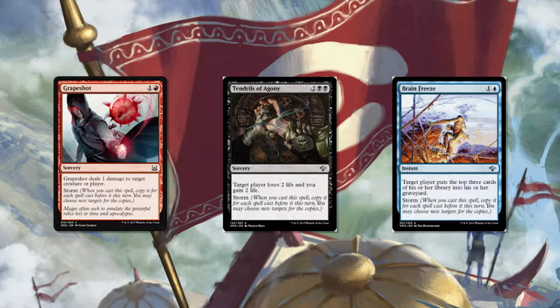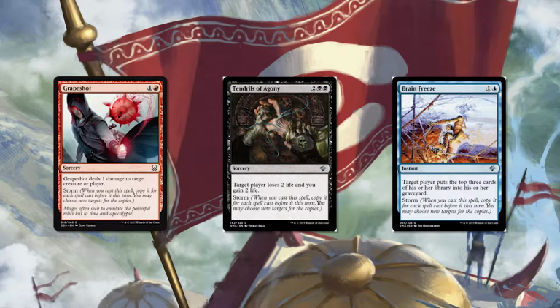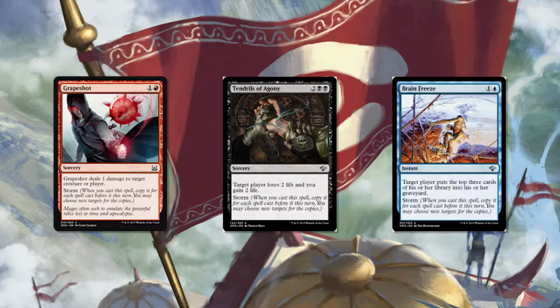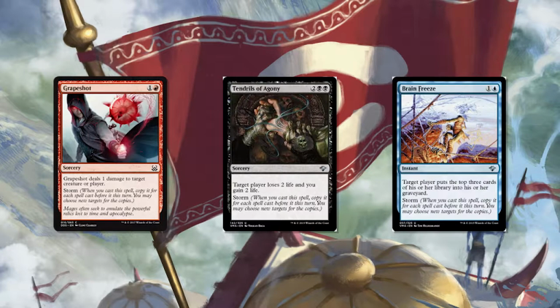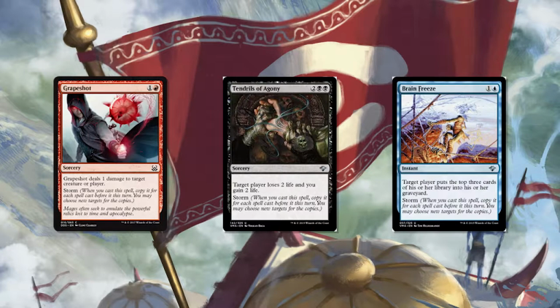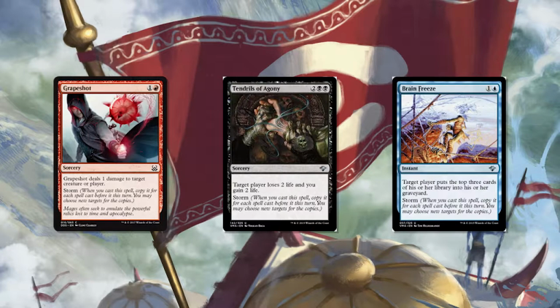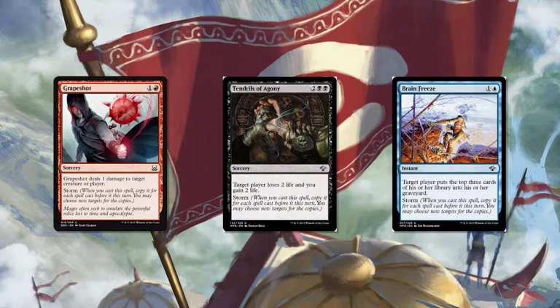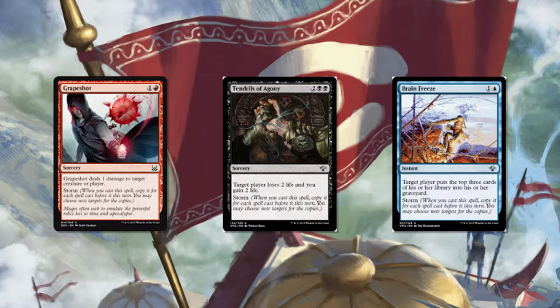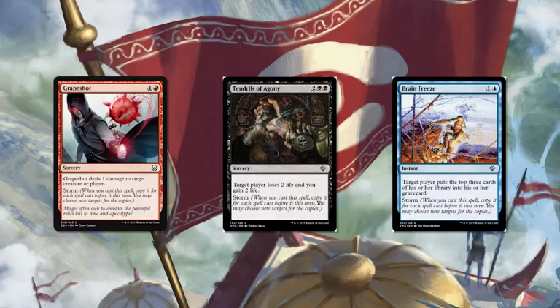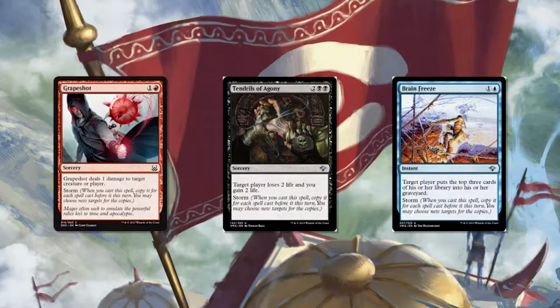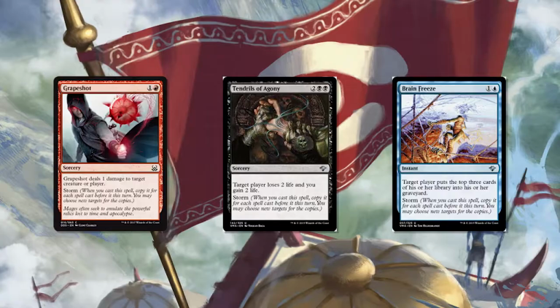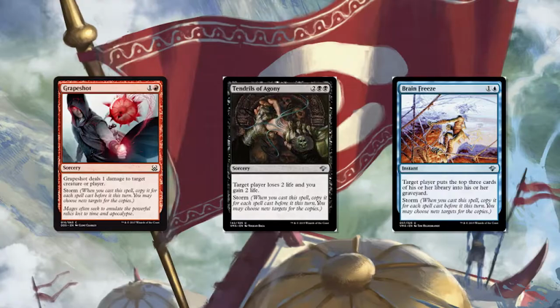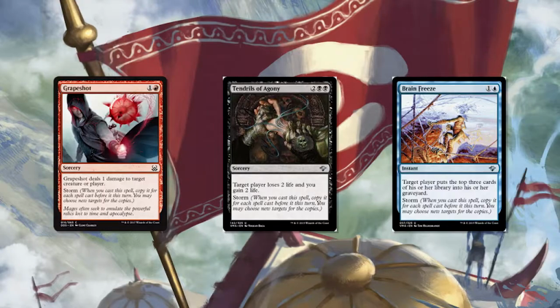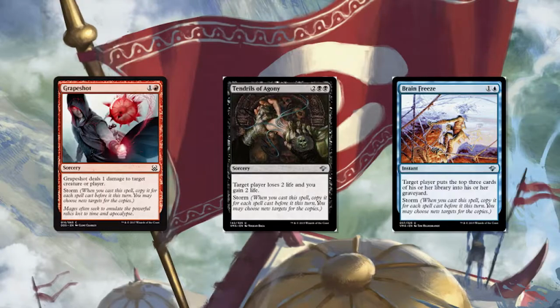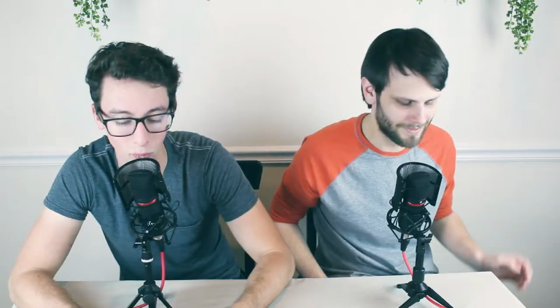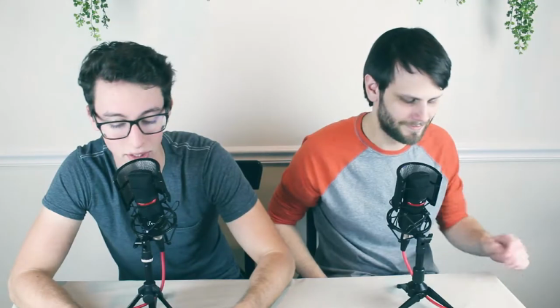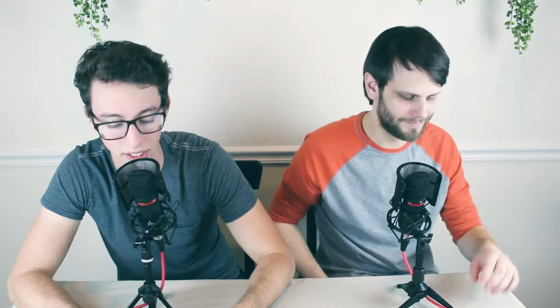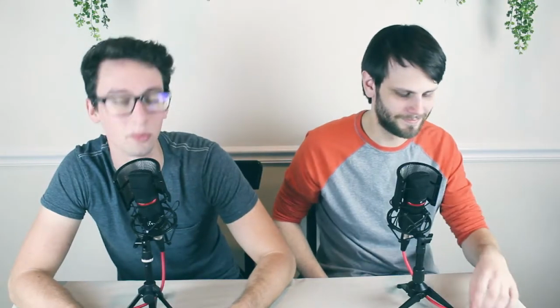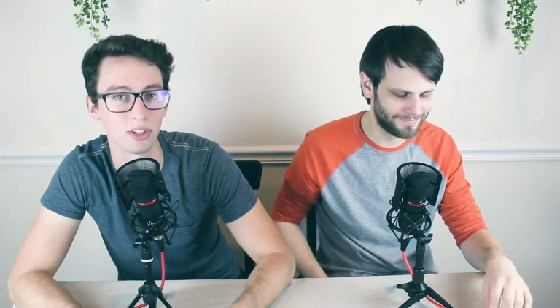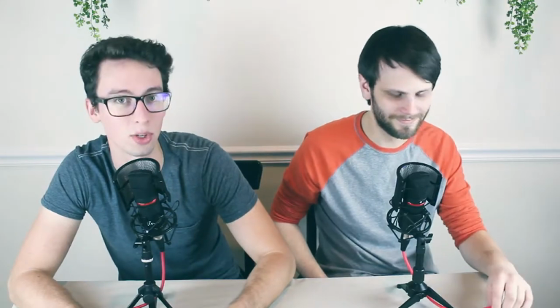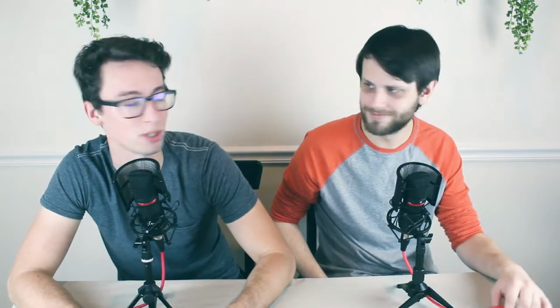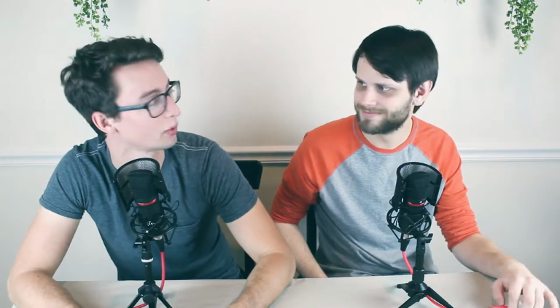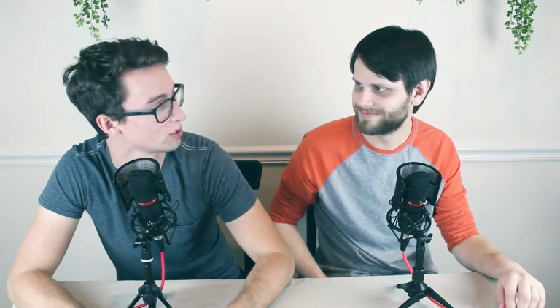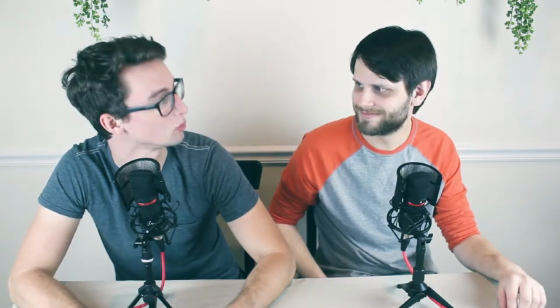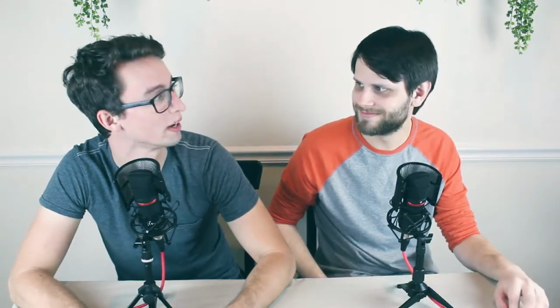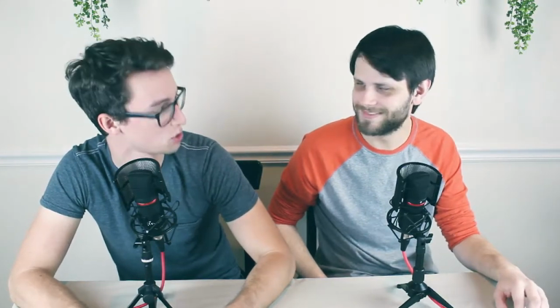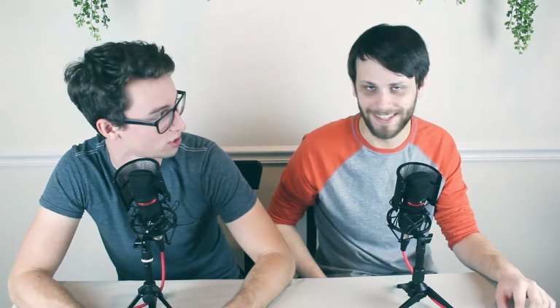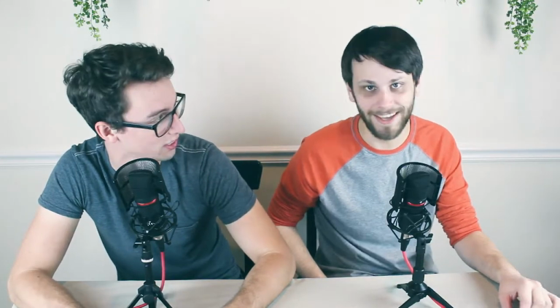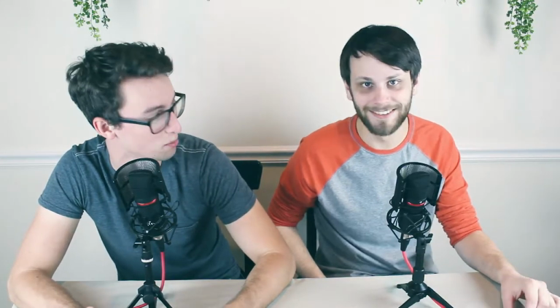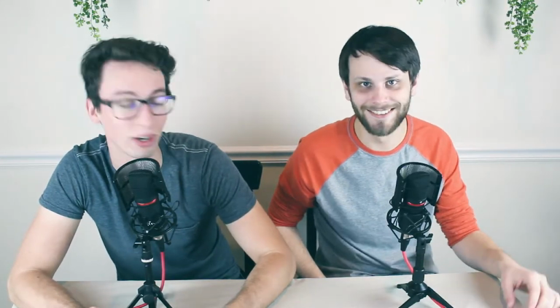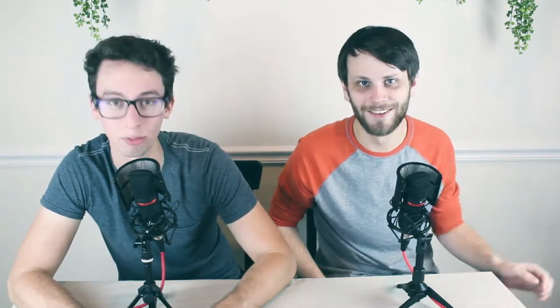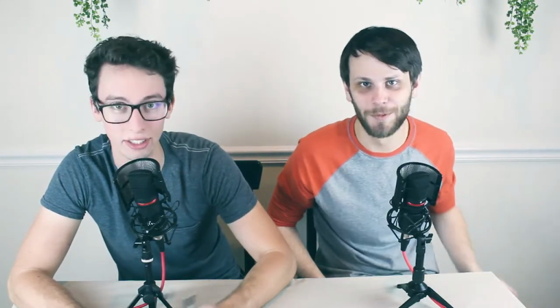Brain Freeze is another example — that's a storm win condition as well. So against storm decks, surgically removing their finisher is very effective.